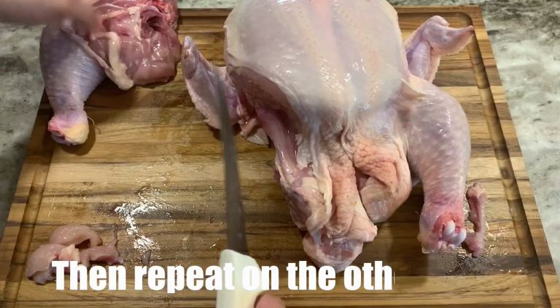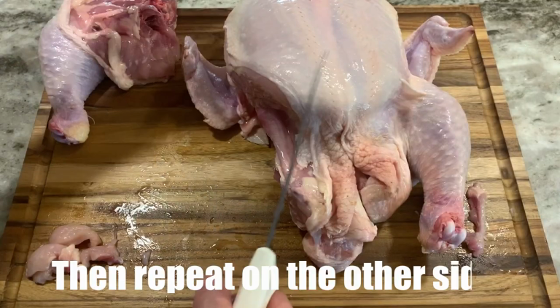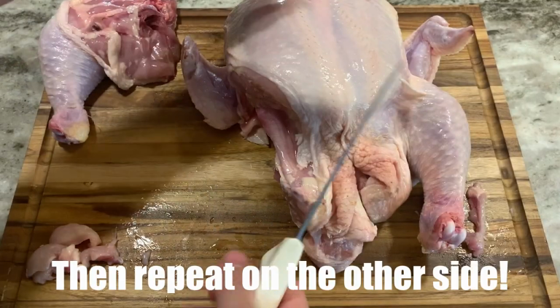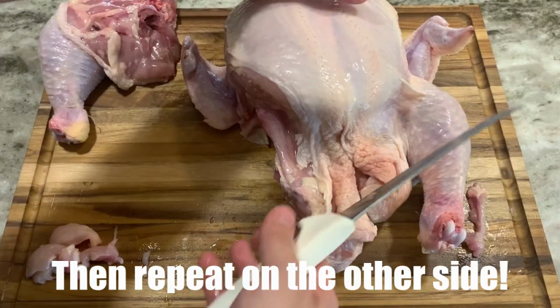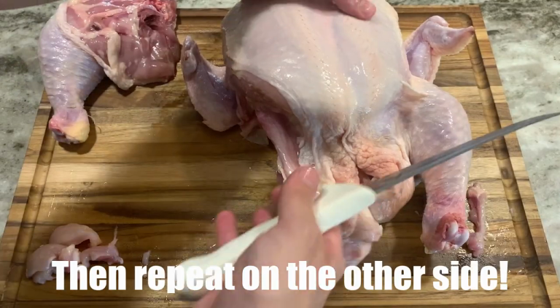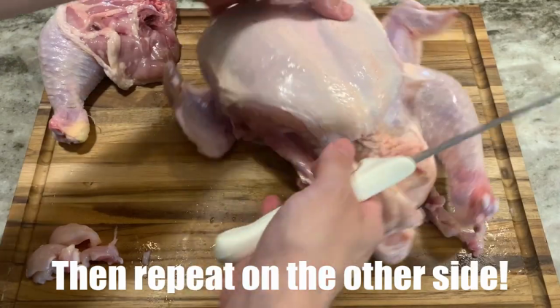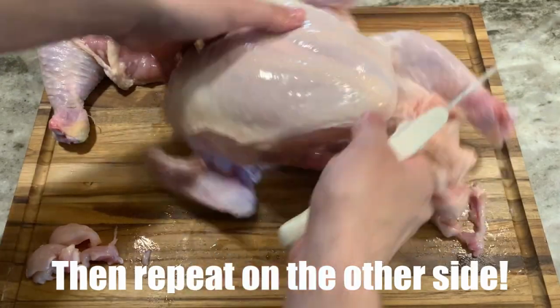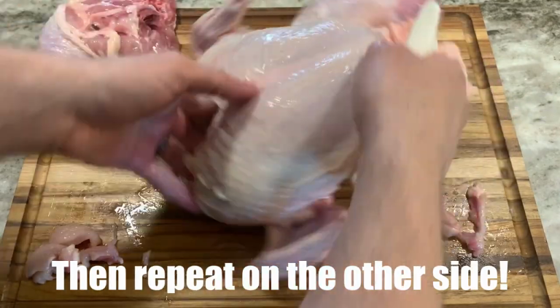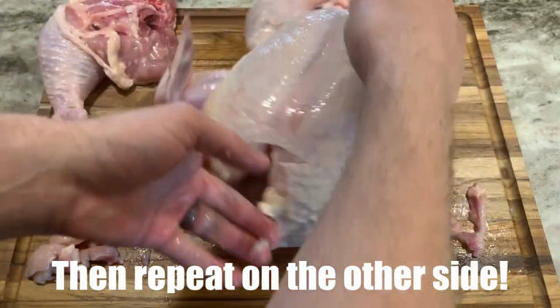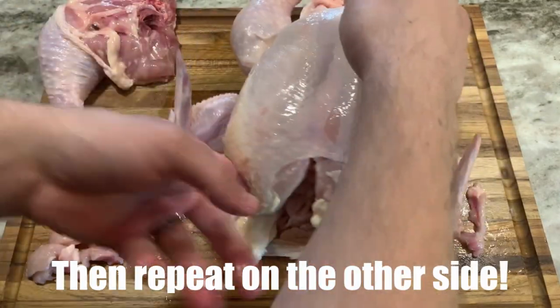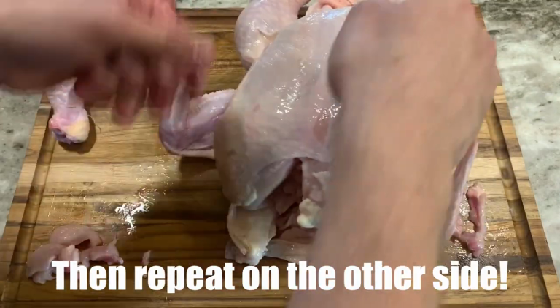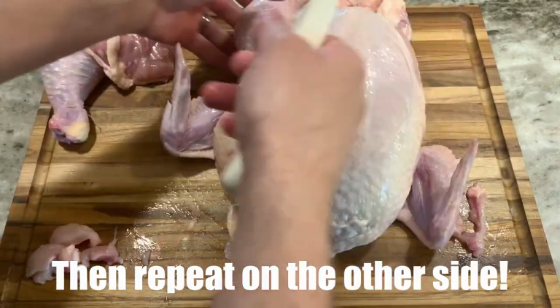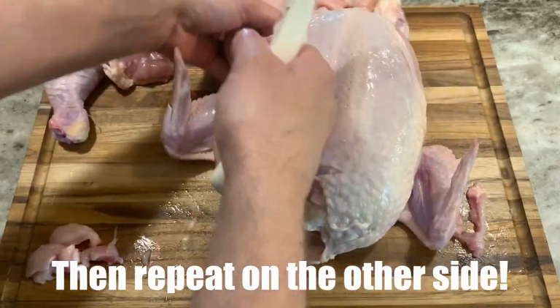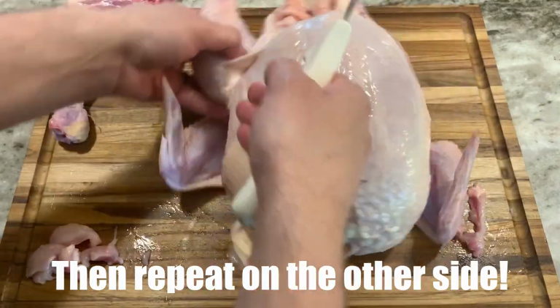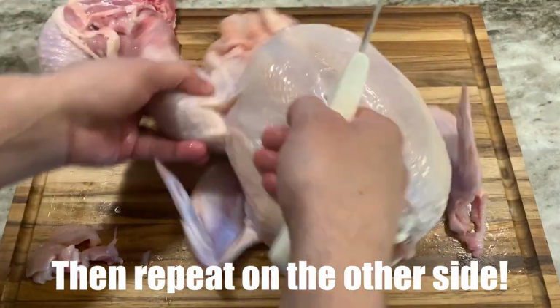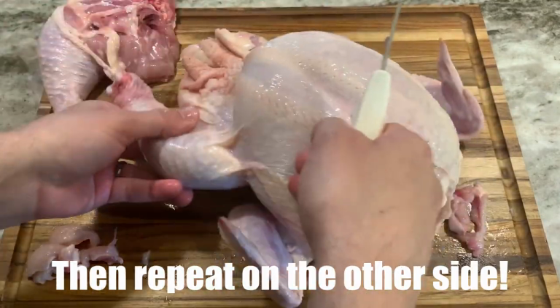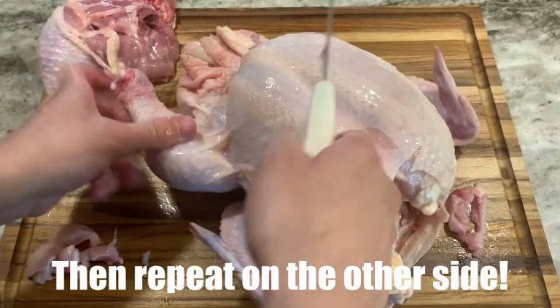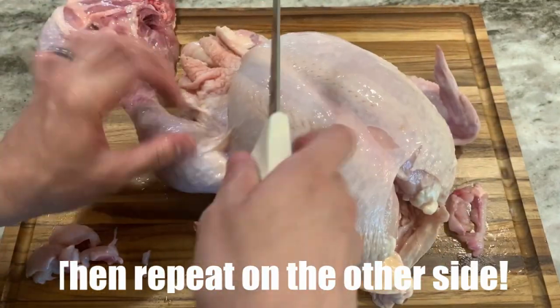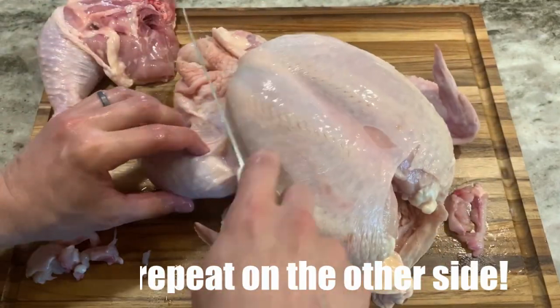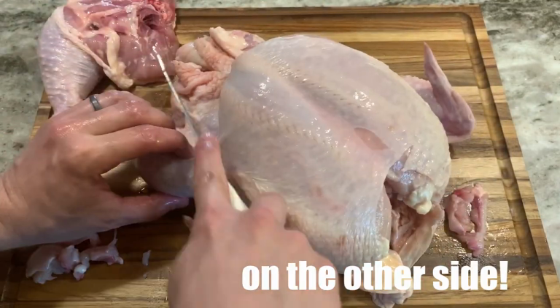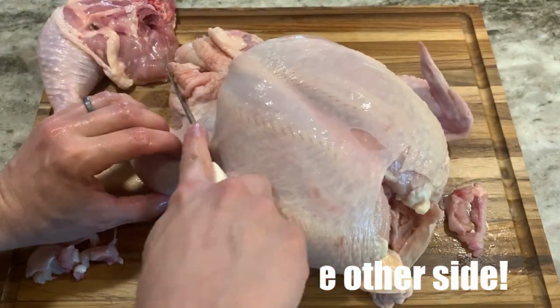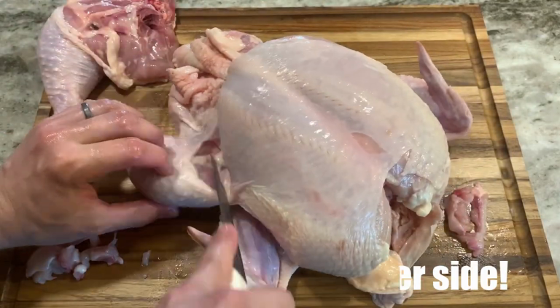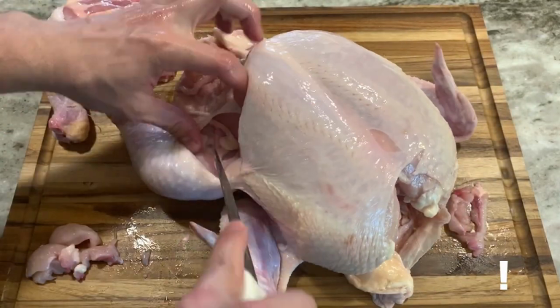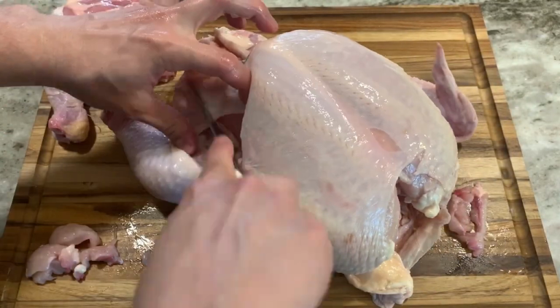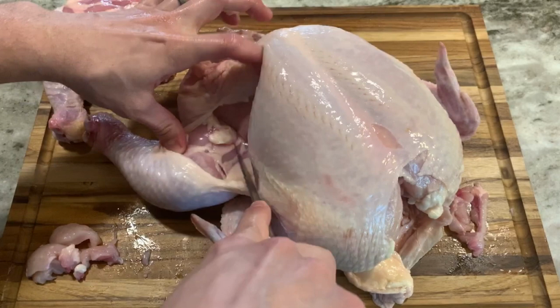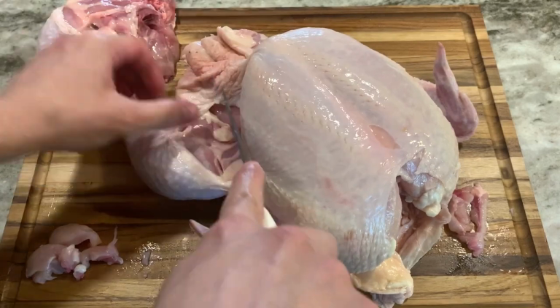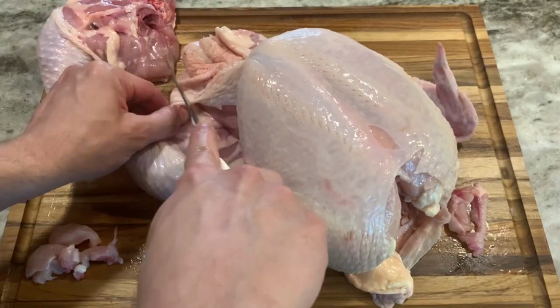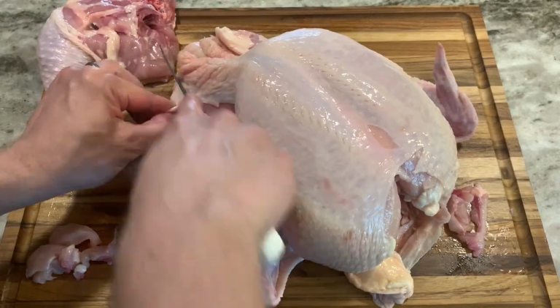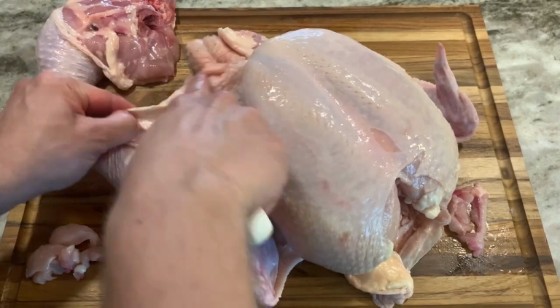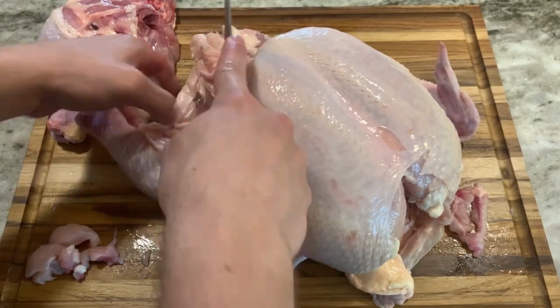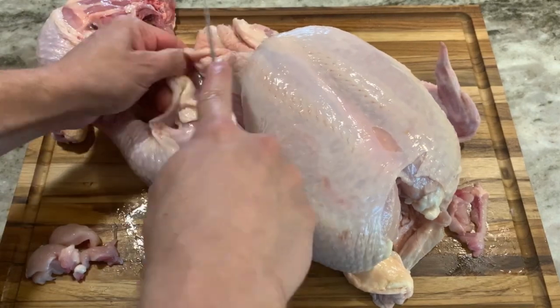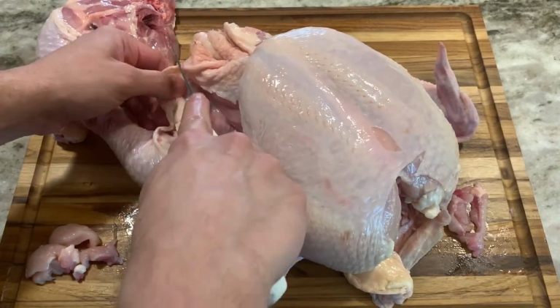Then I'll do the same thing on the left side, but I will flip the bird over so the mechanics will still work.